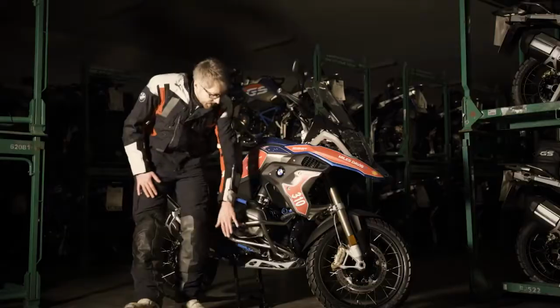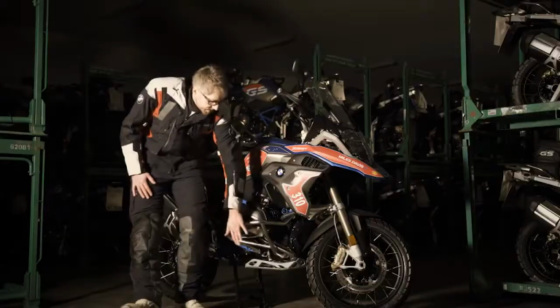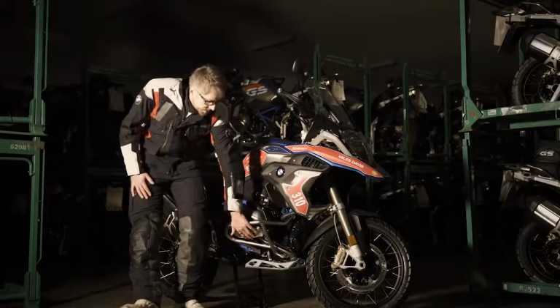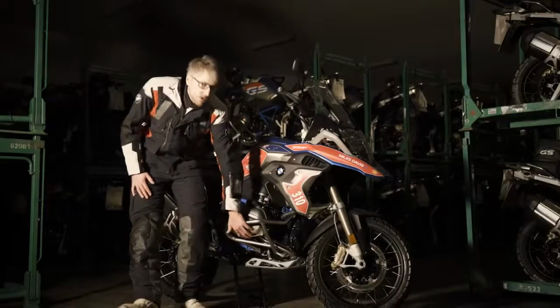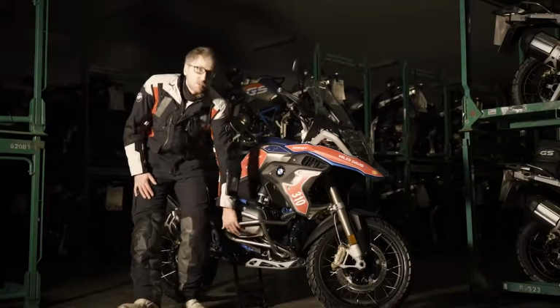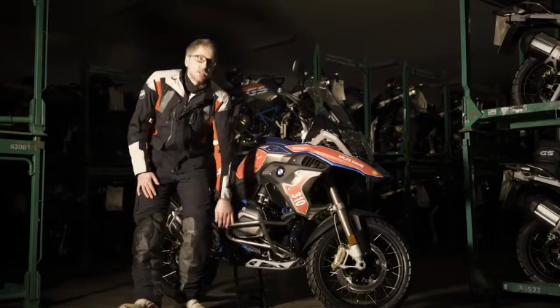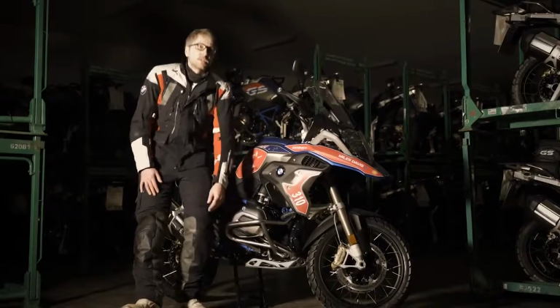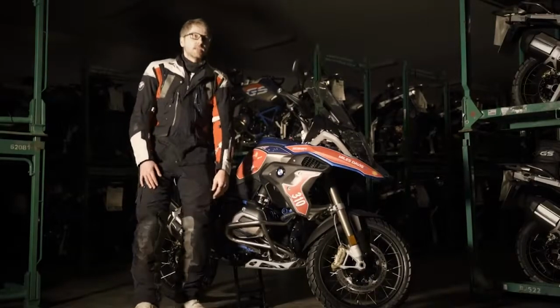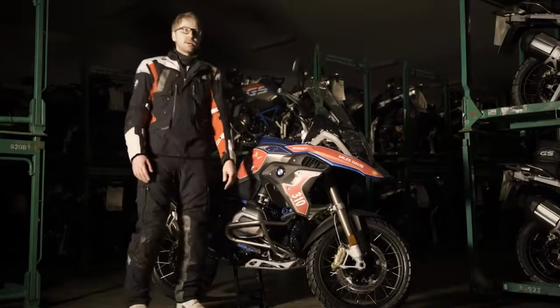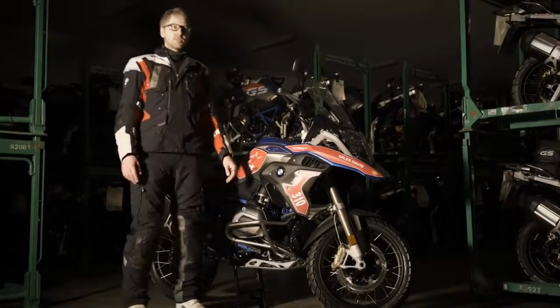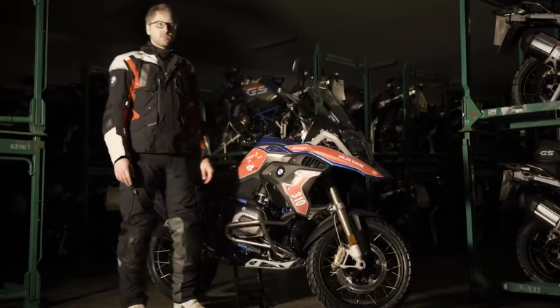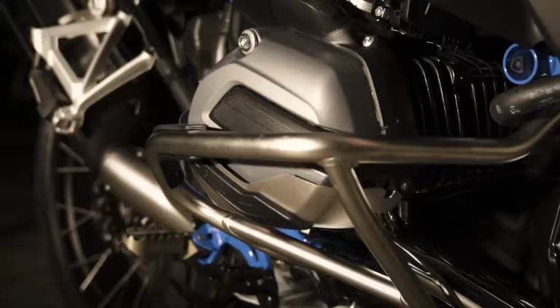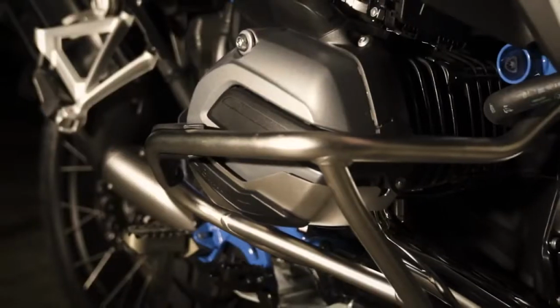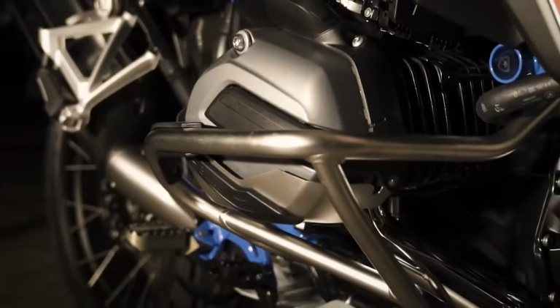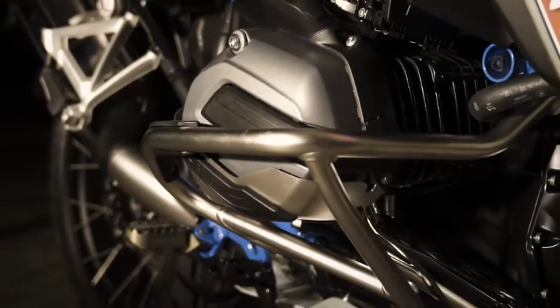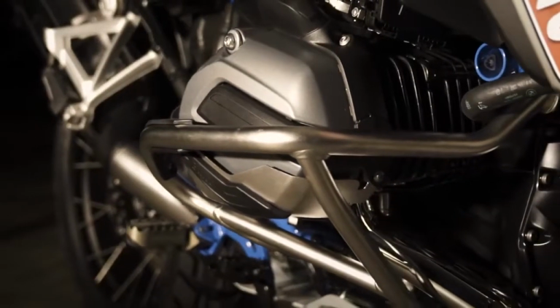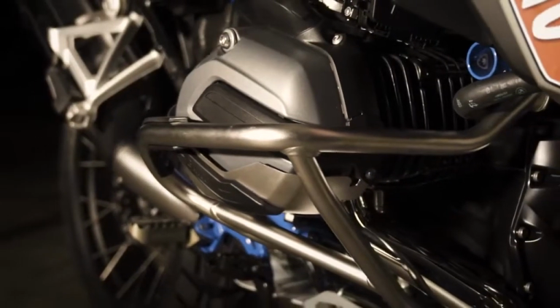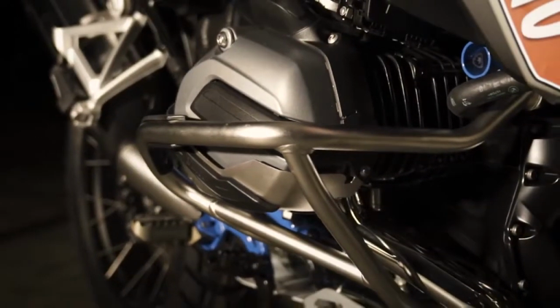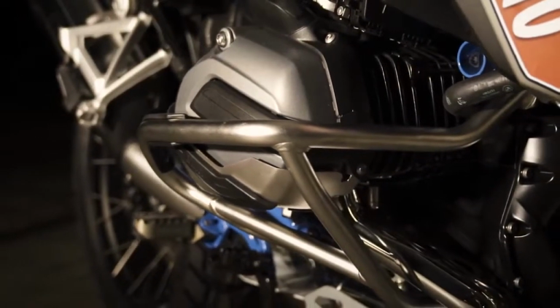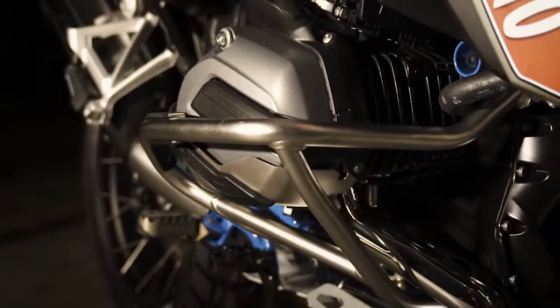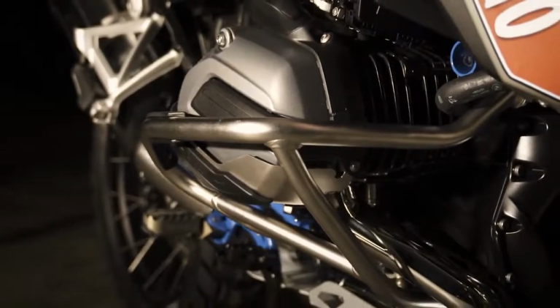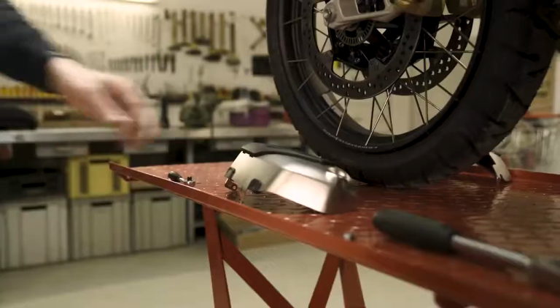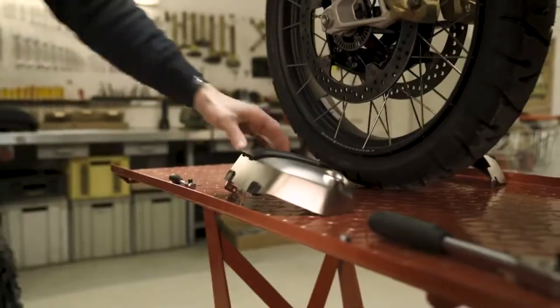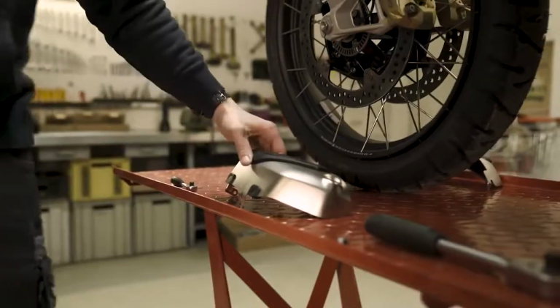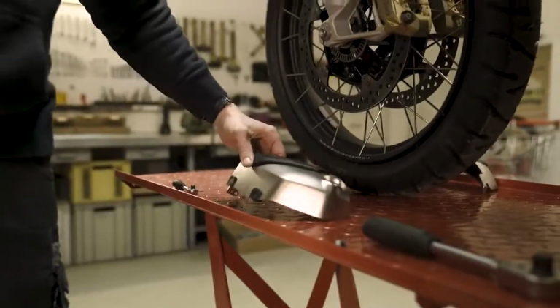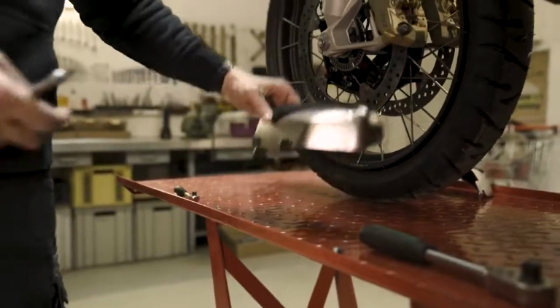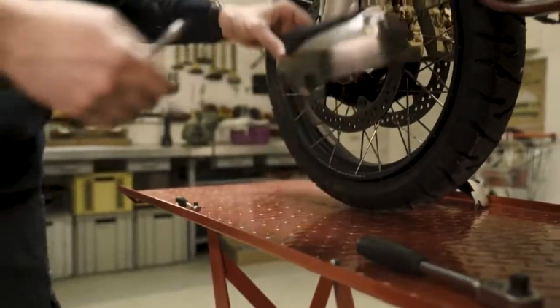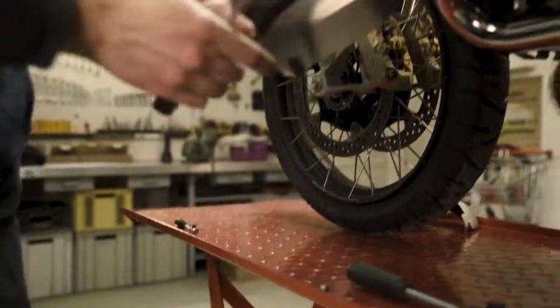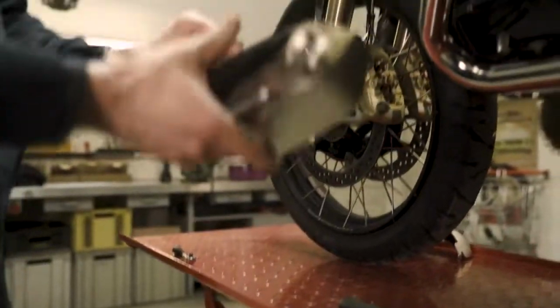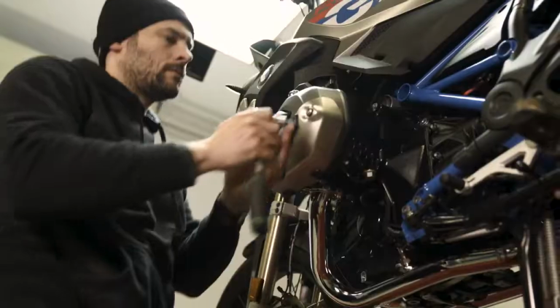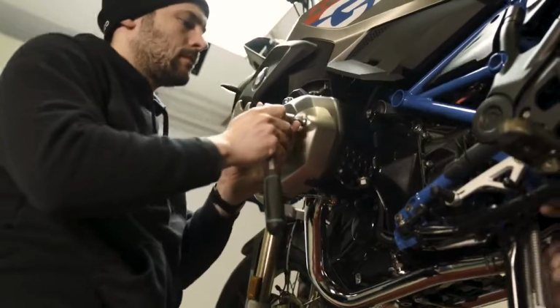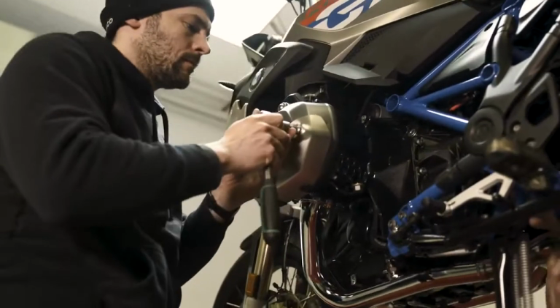Down here we have the cylinder head cover, which prevents the cylinder head from rough or bad damage.